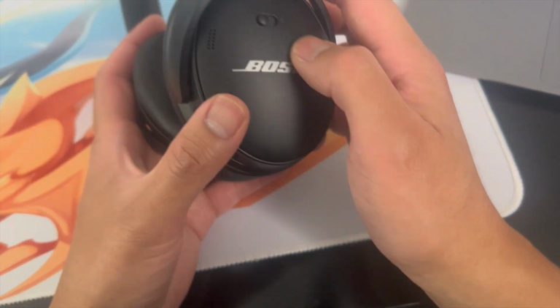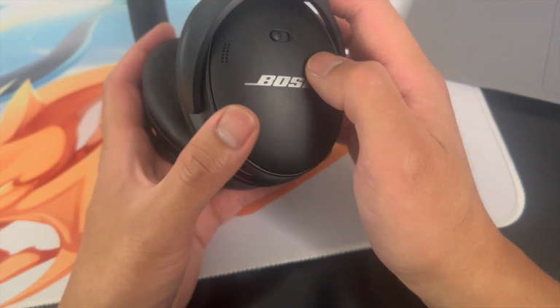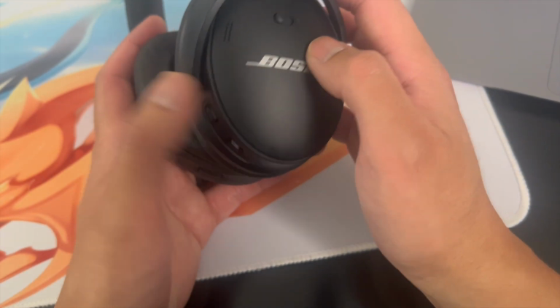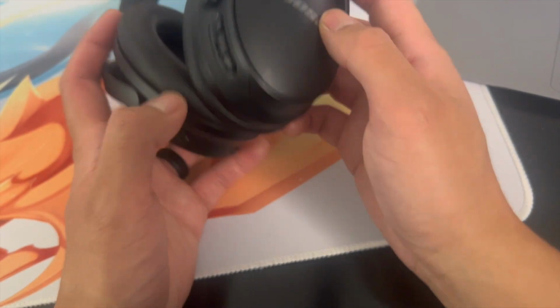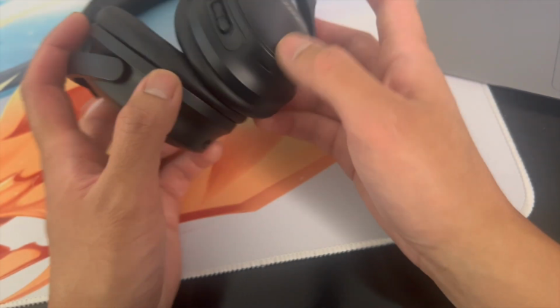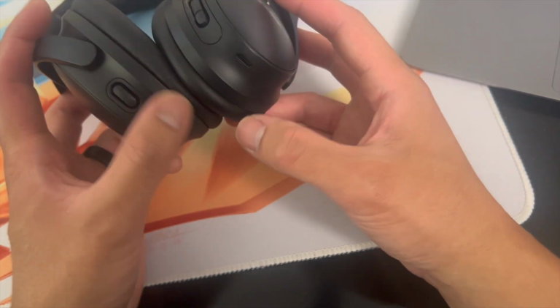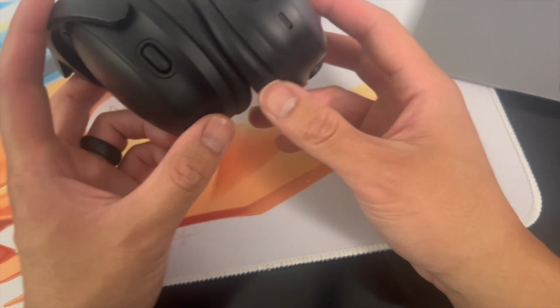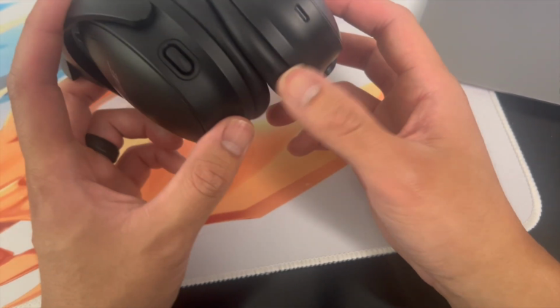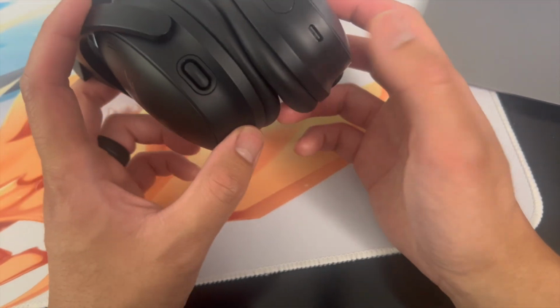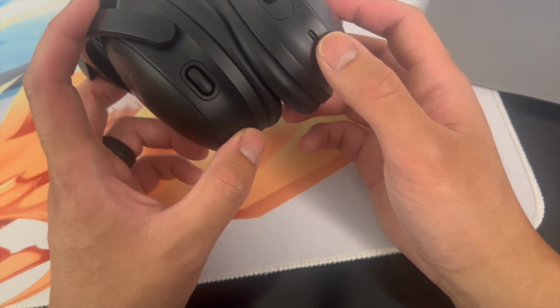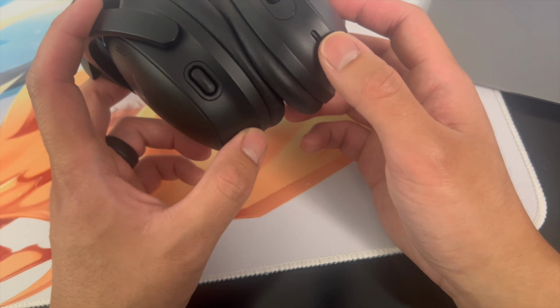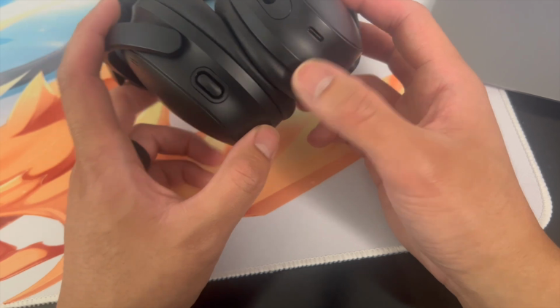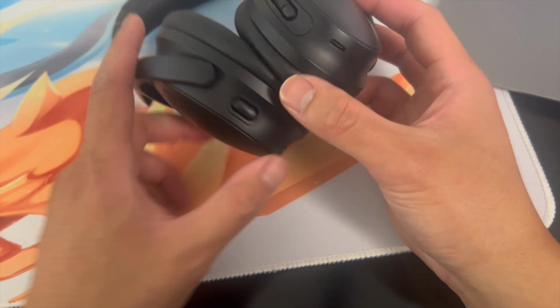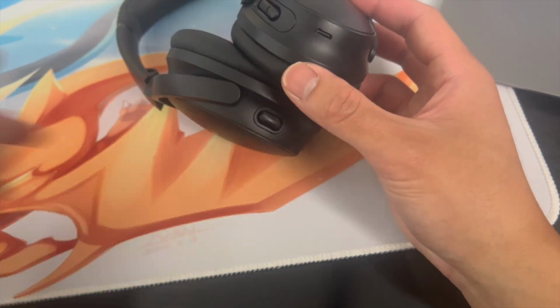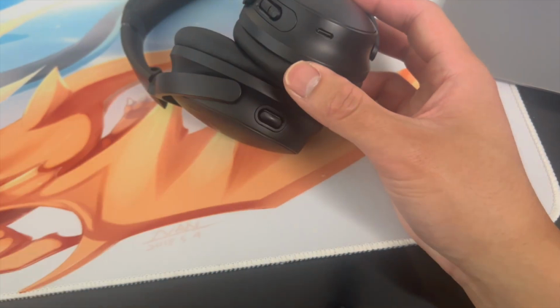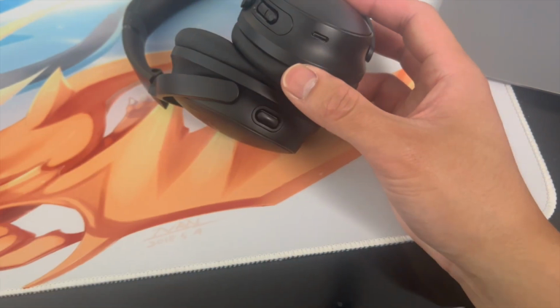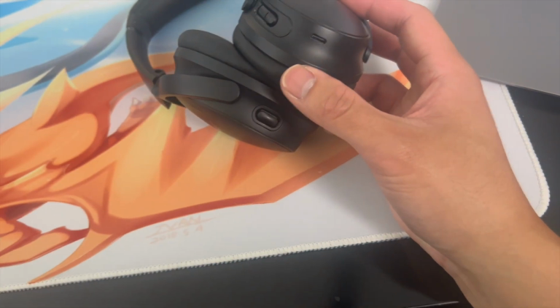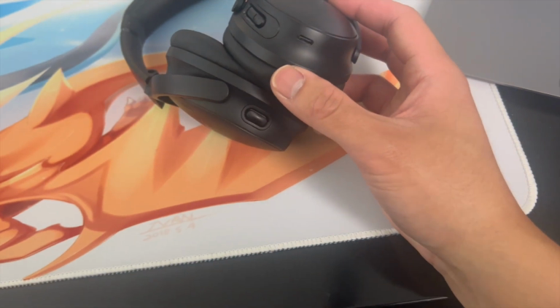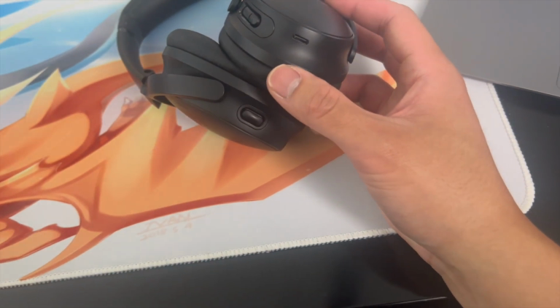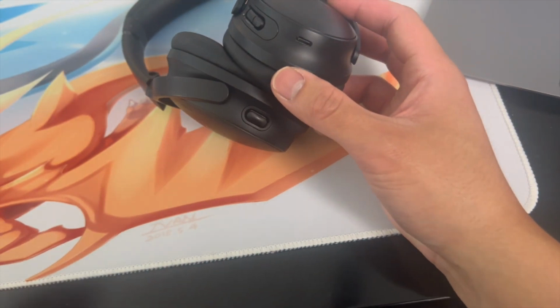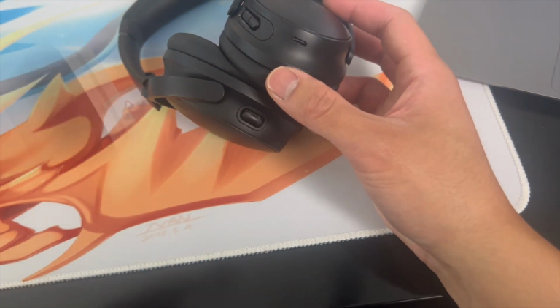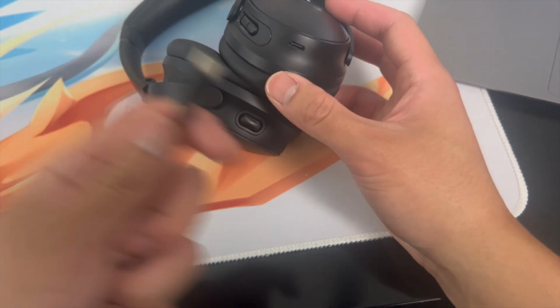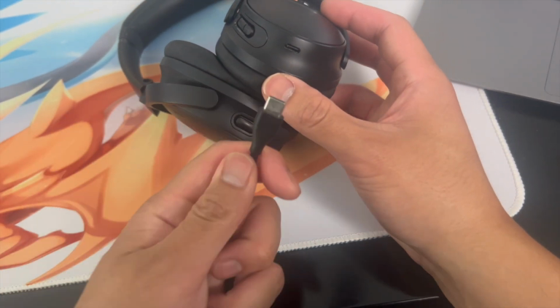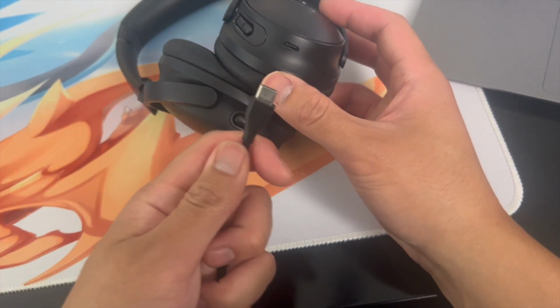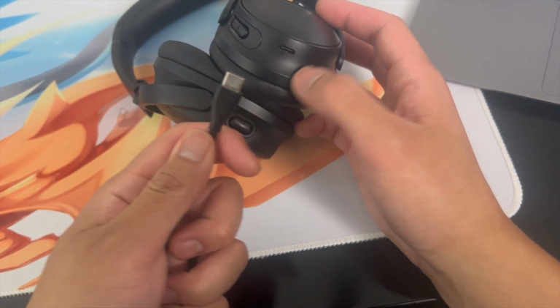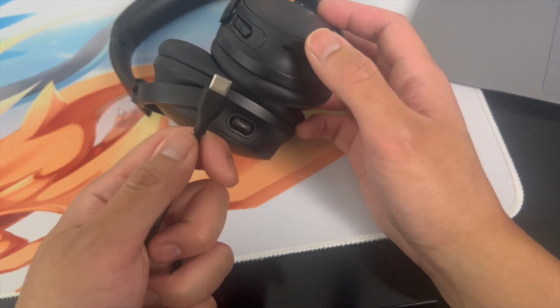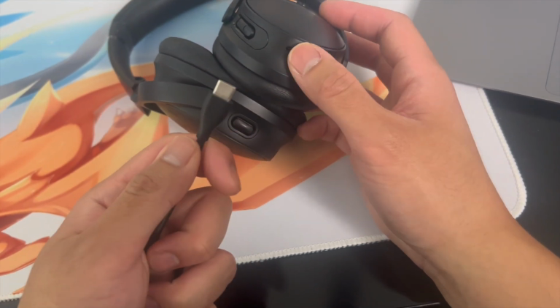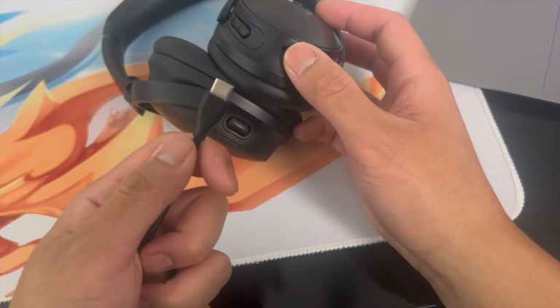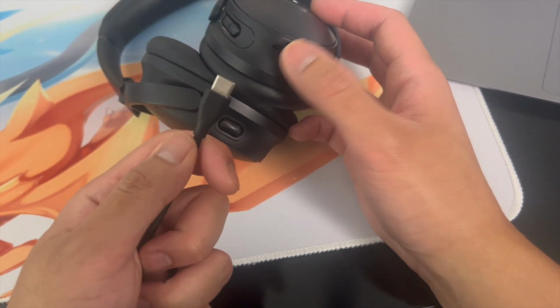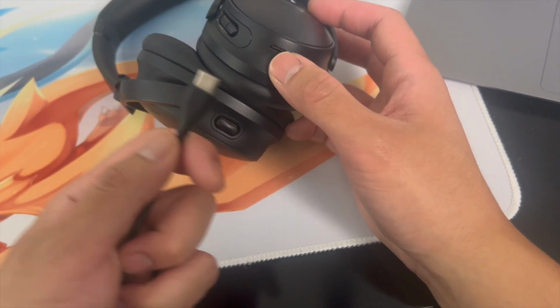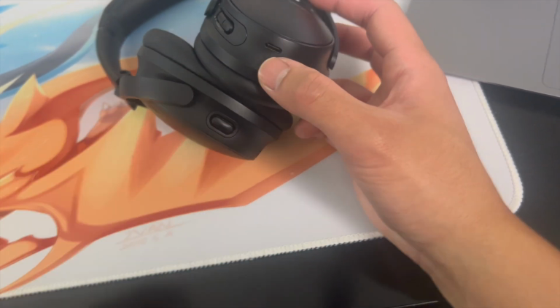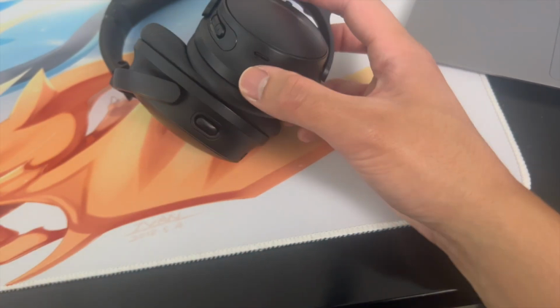First thing you want to do is make sure the headphones are charged. Simply take a Type-C cable and plug it into your headphones.